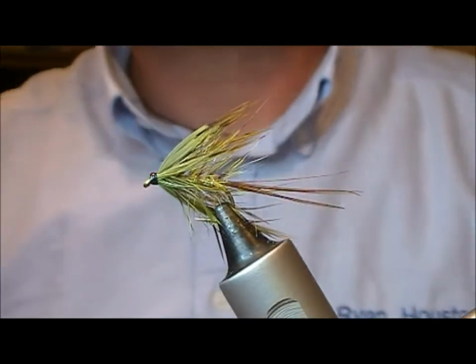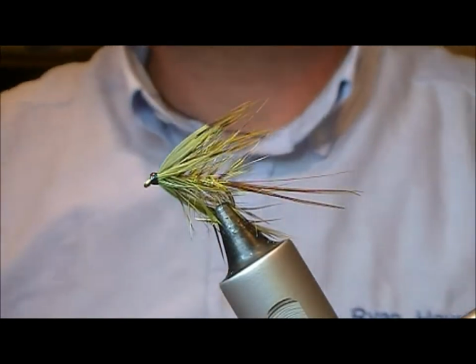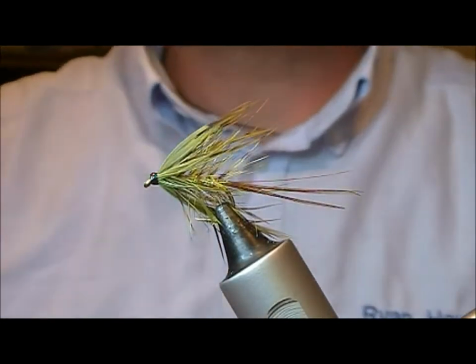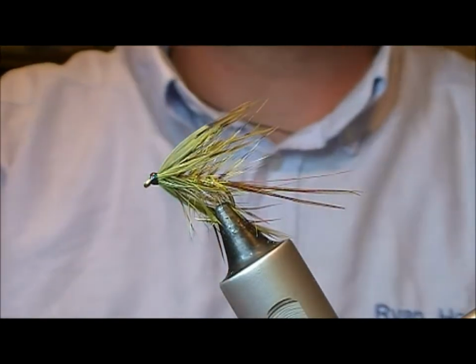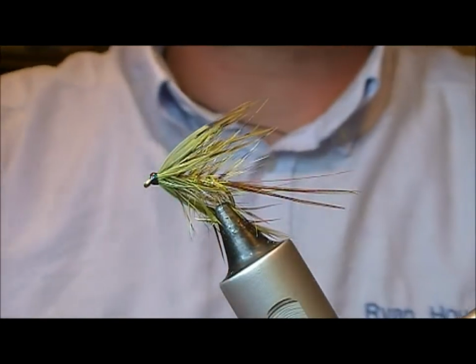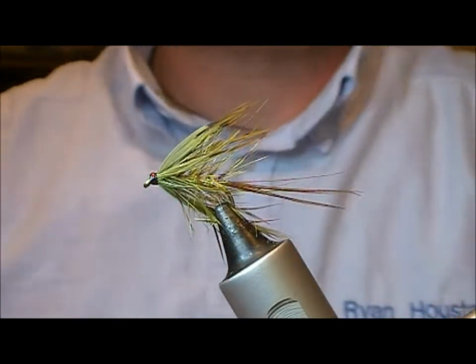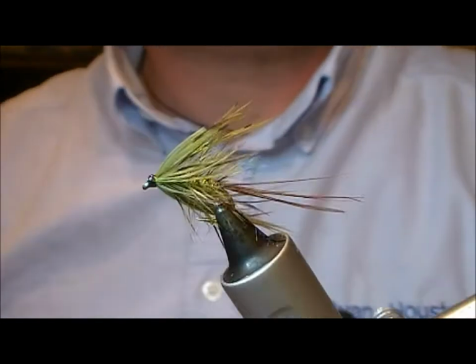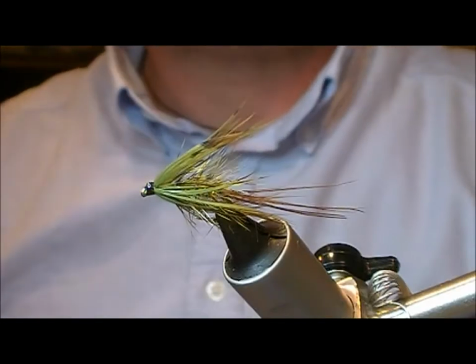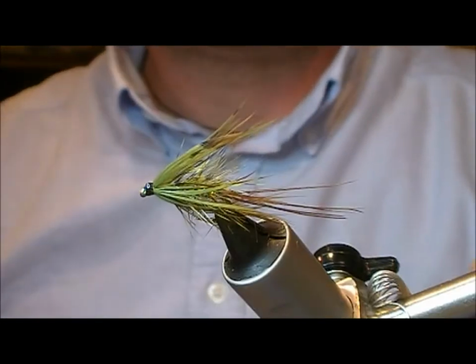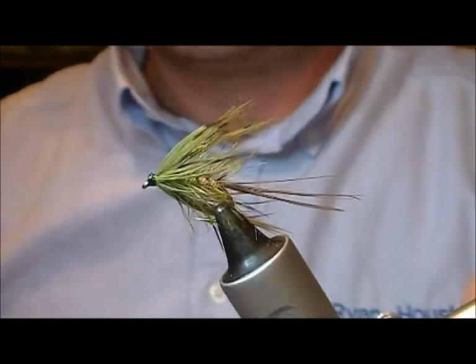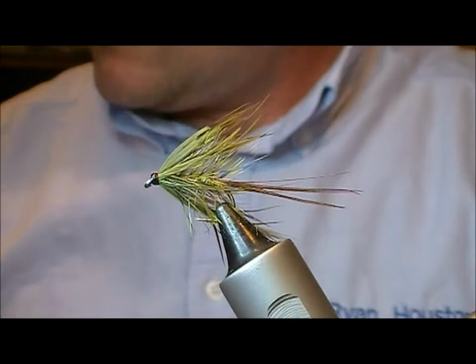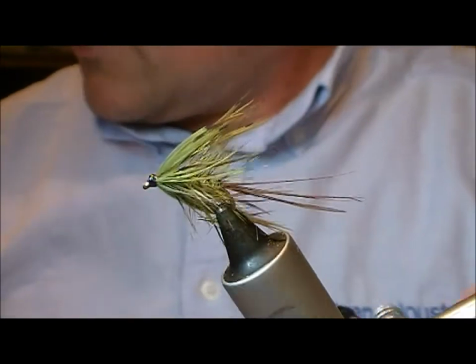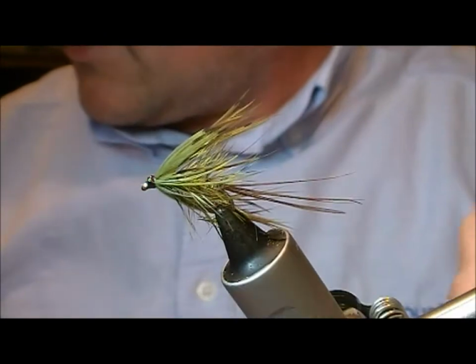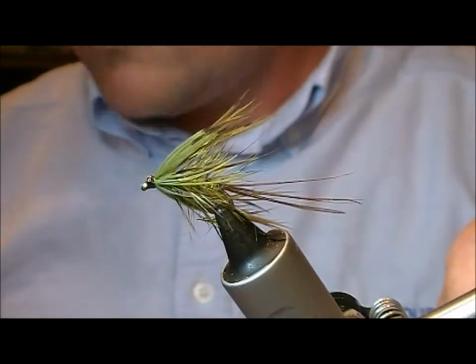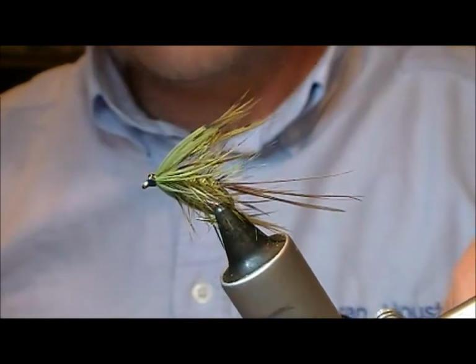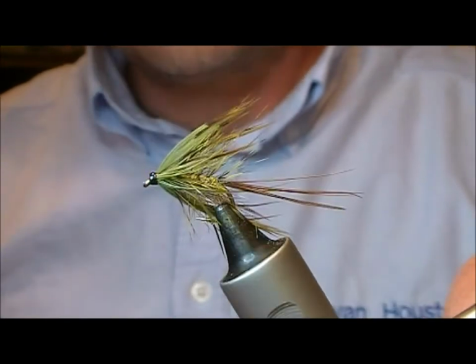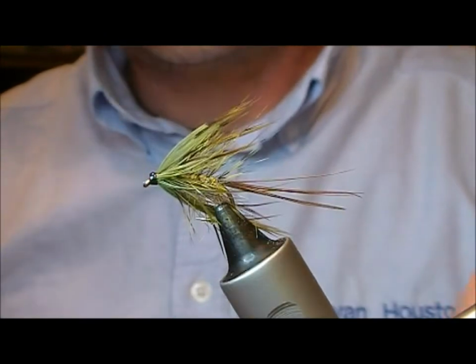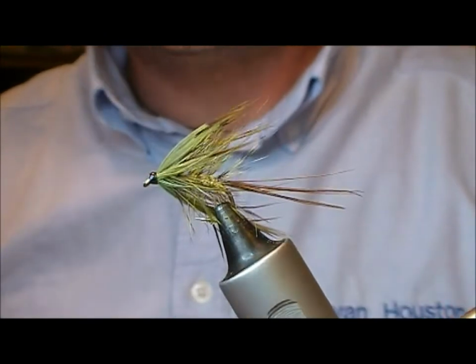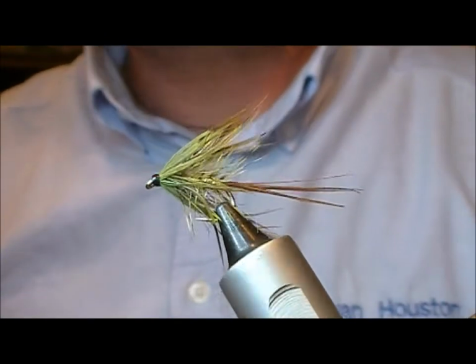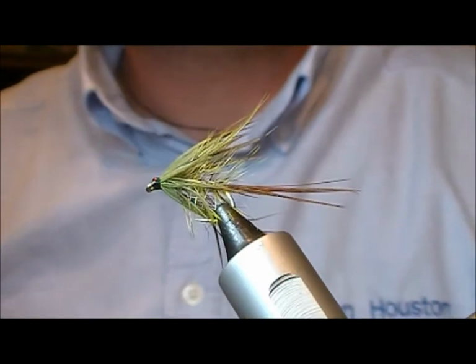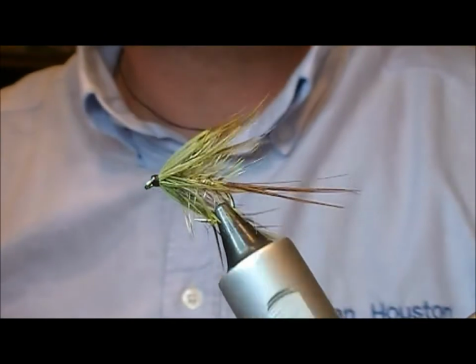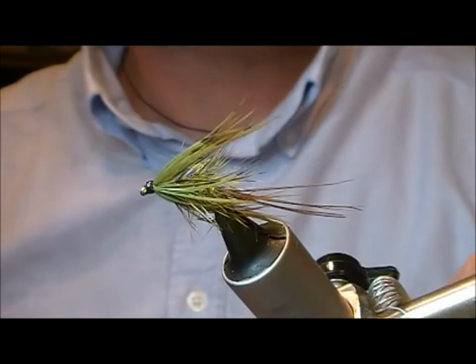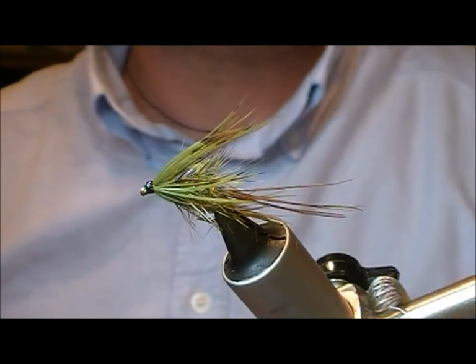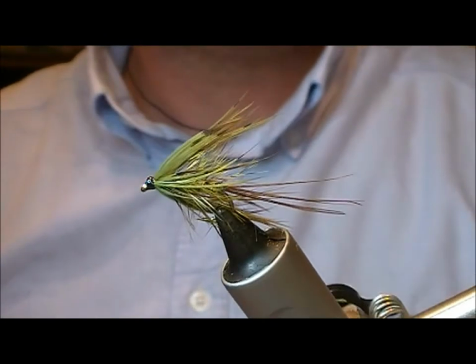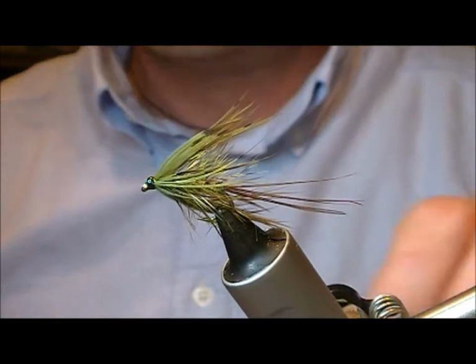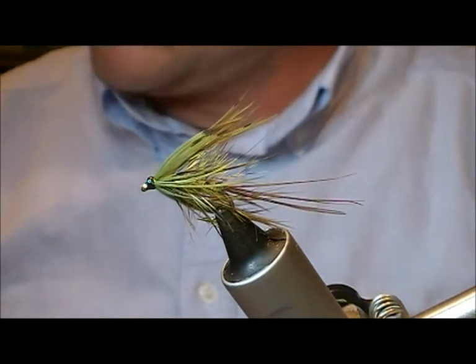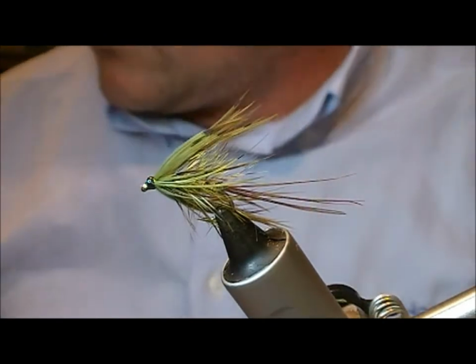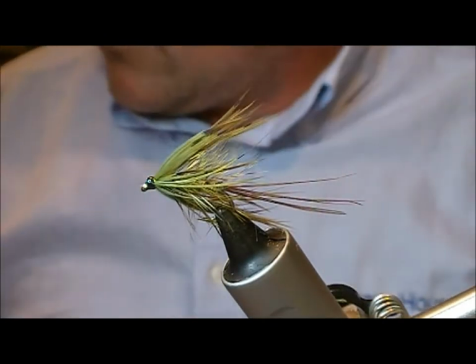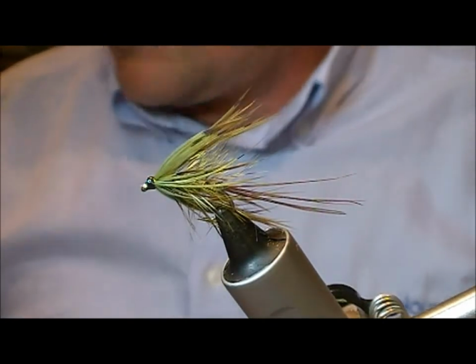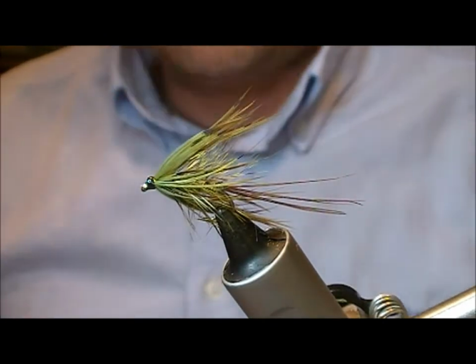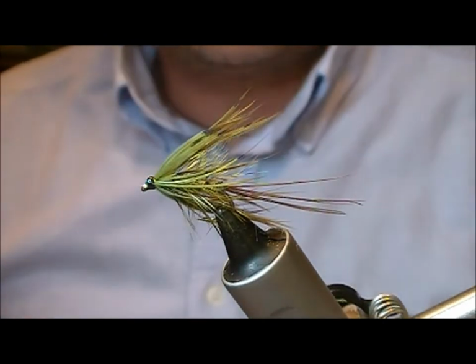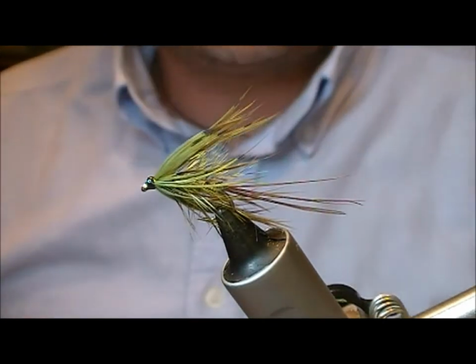There you go — Donald McClaren, Green Mayfly Number 2.